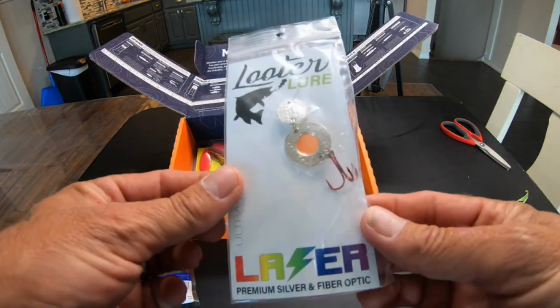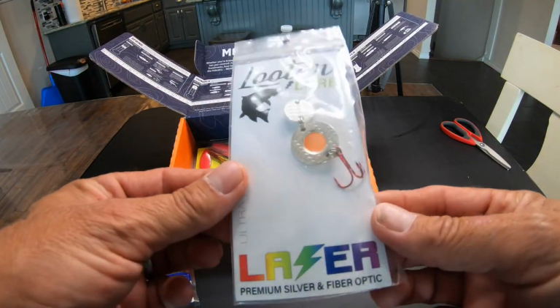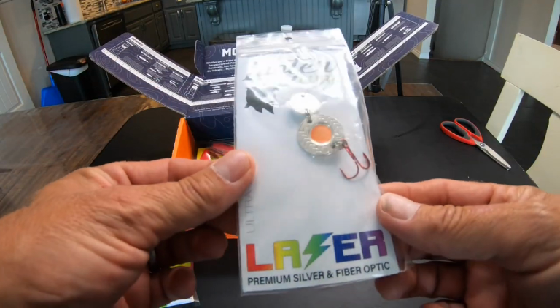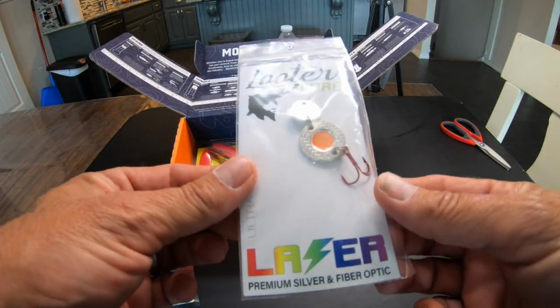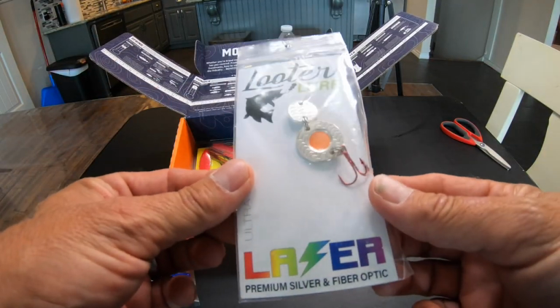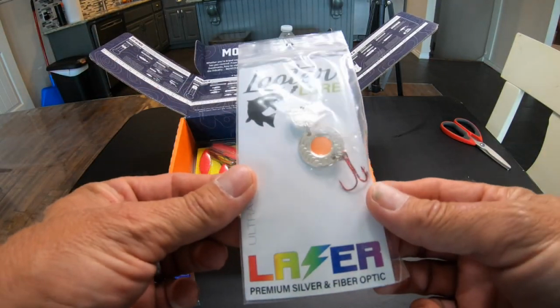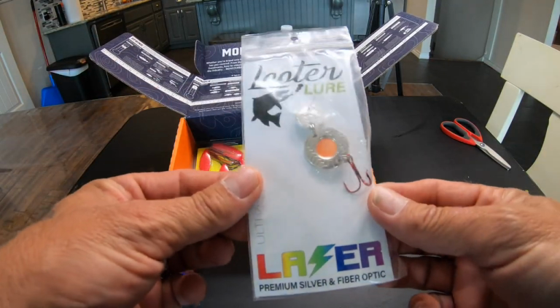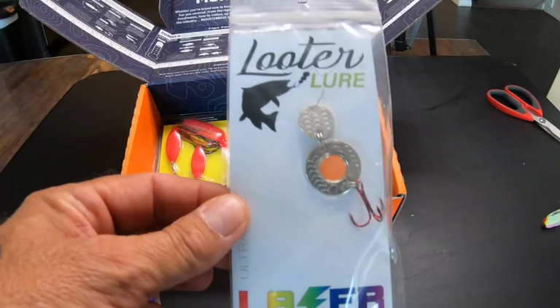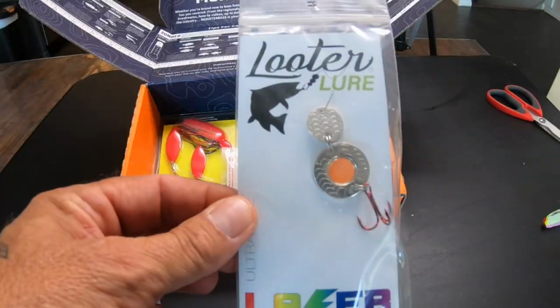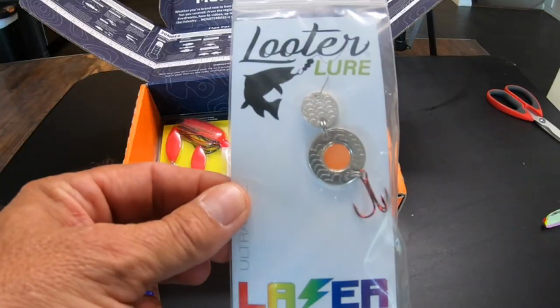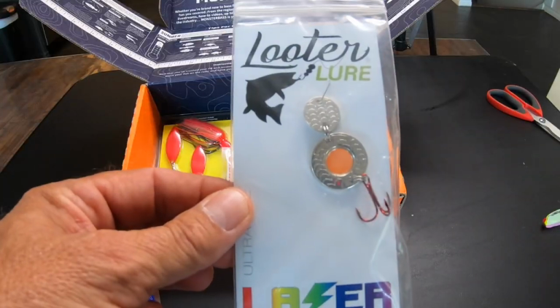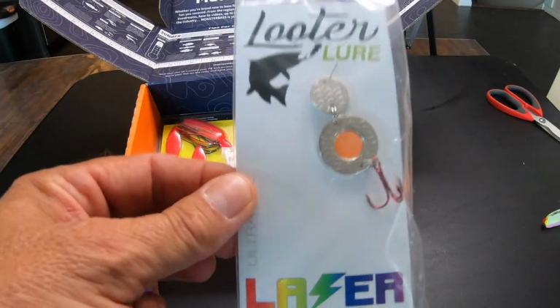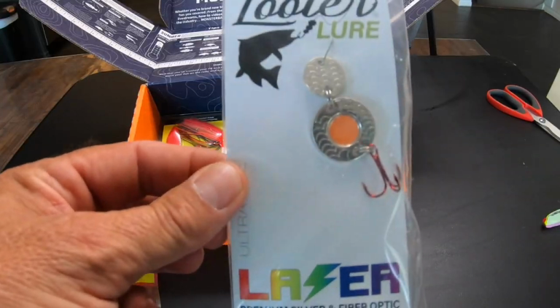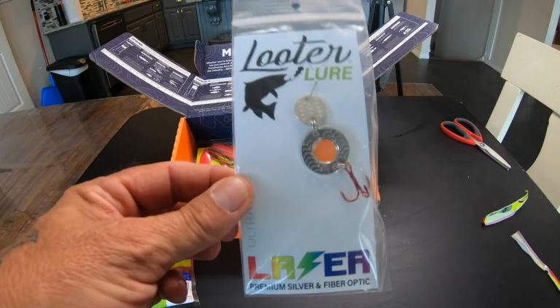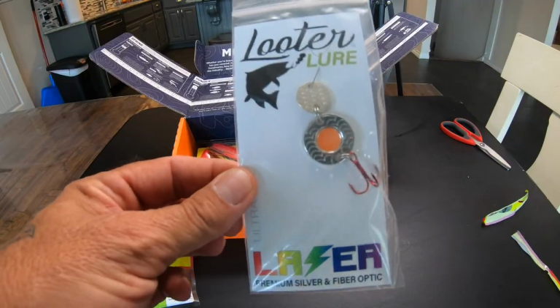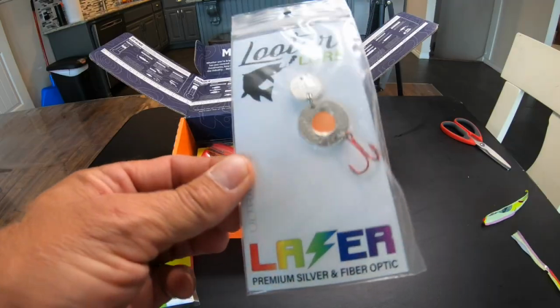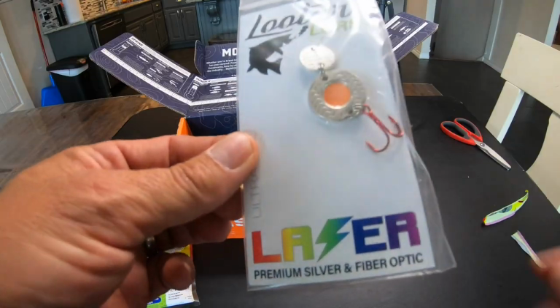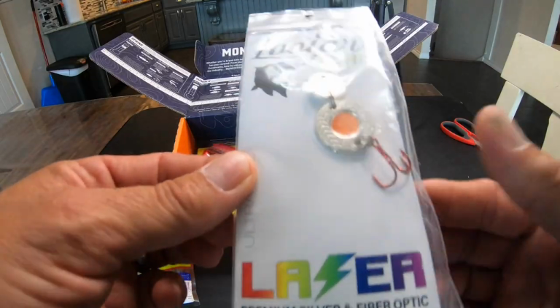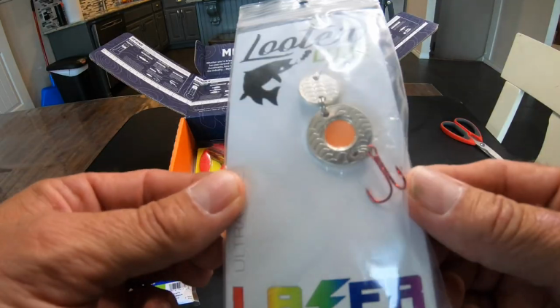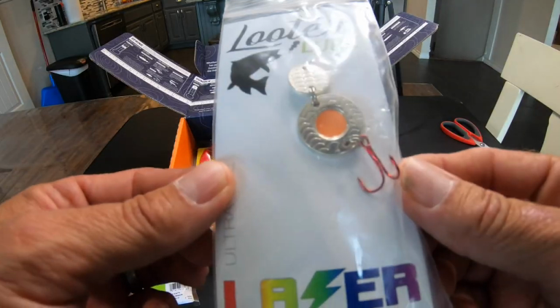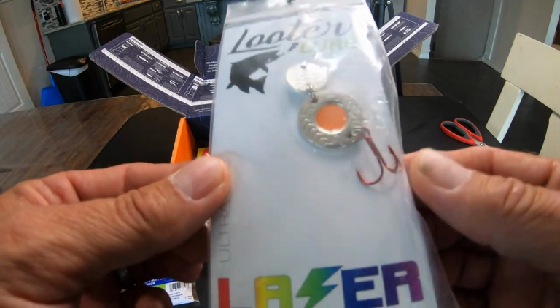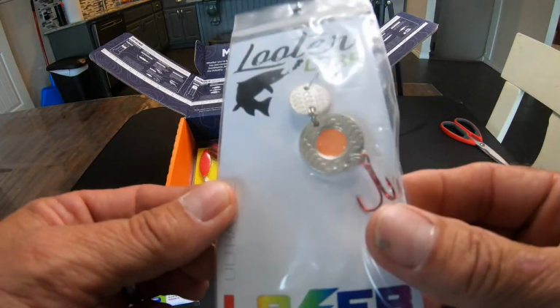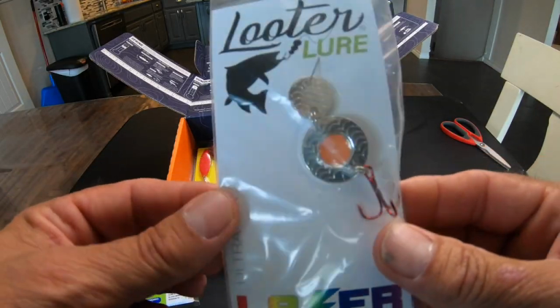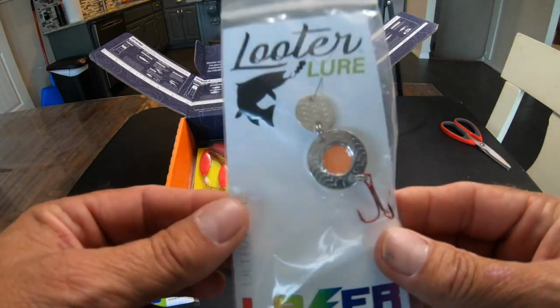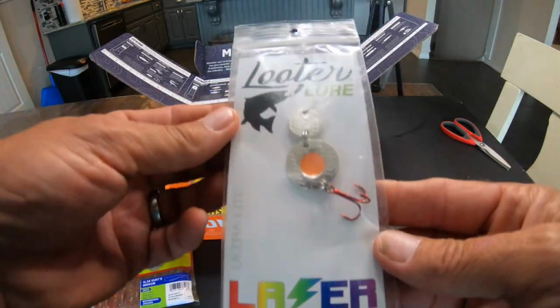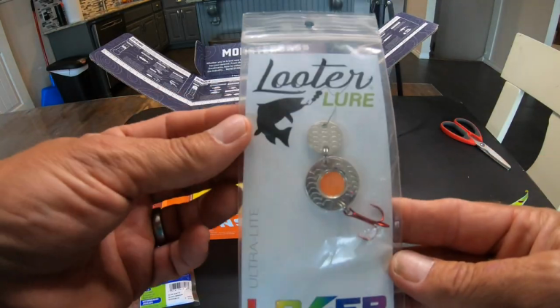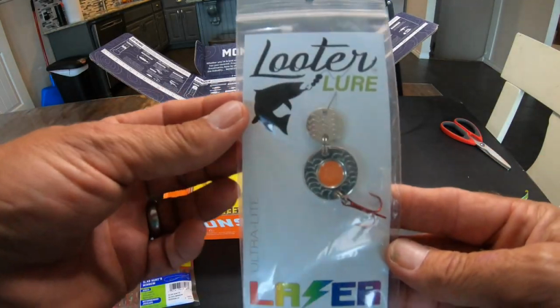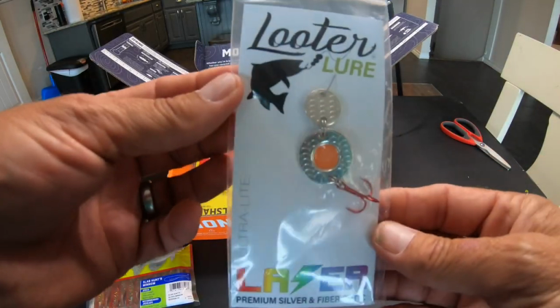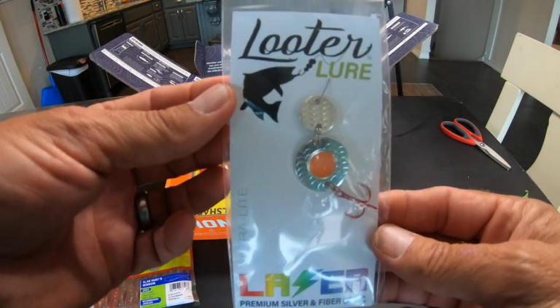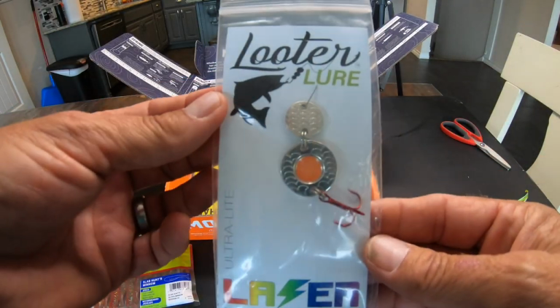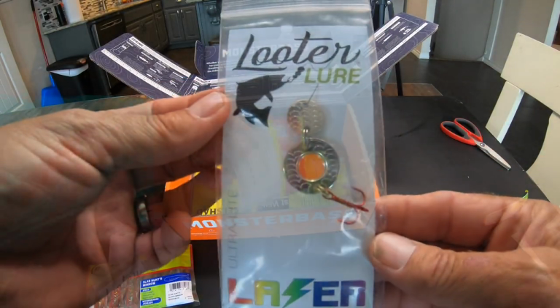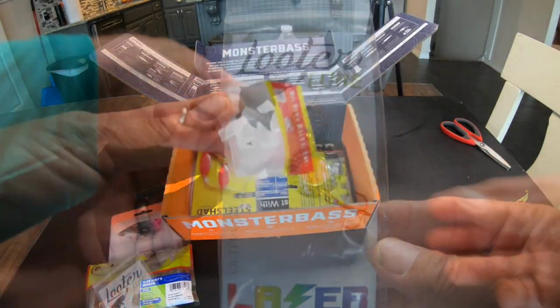A looter lure — I've never heard of this thing. It's some kind of a spoon. We'll fish this on light tackle.